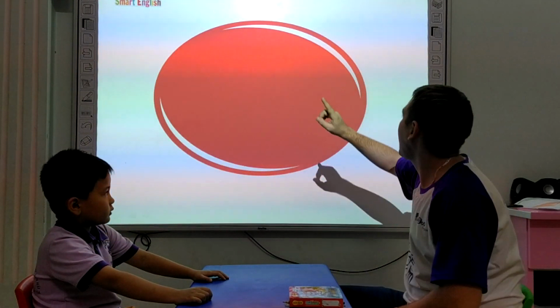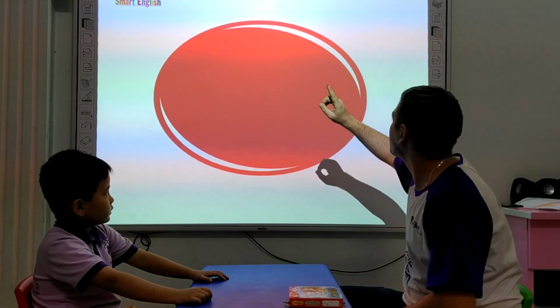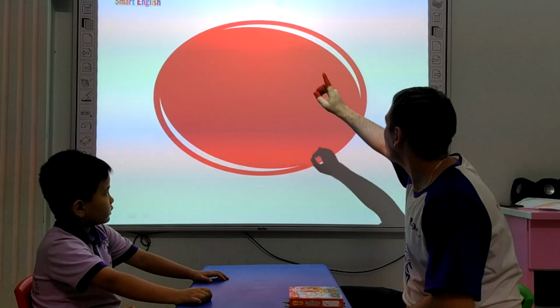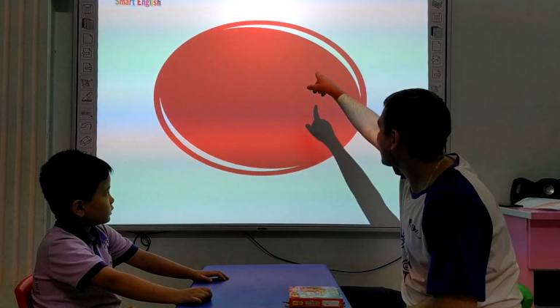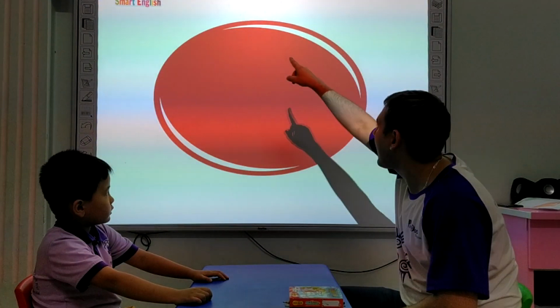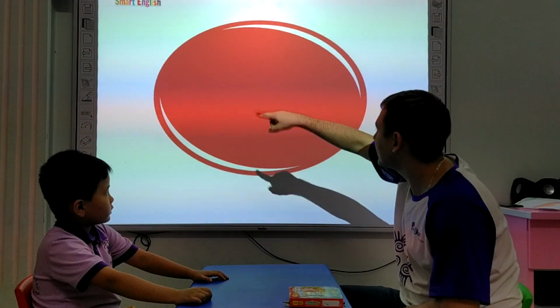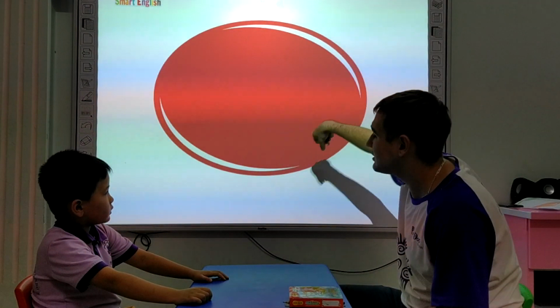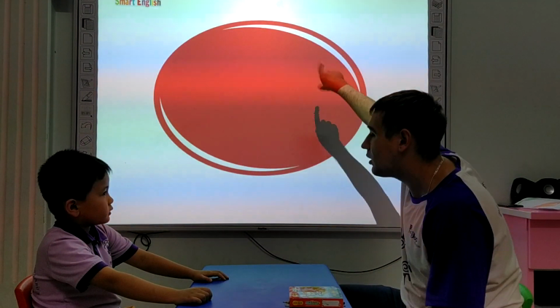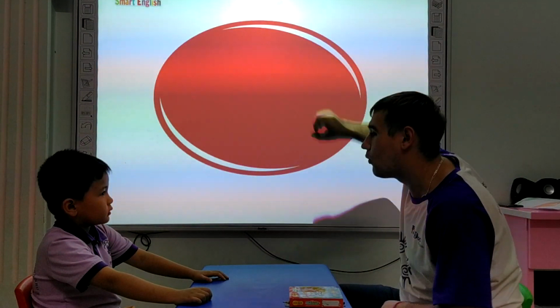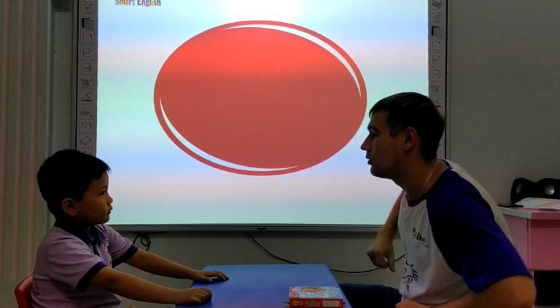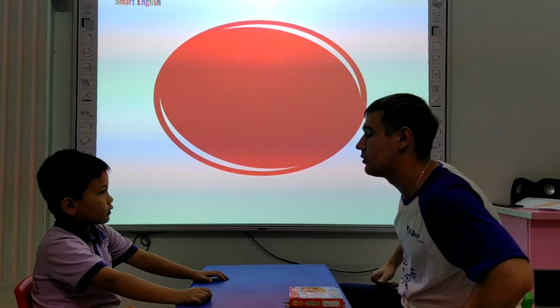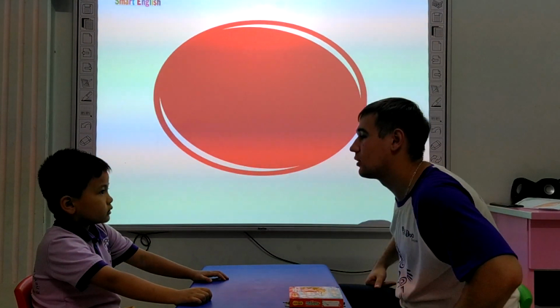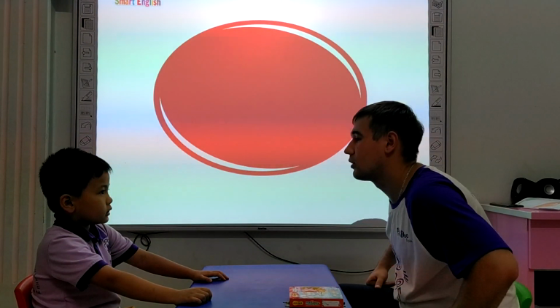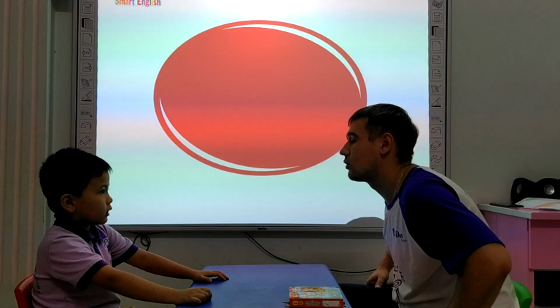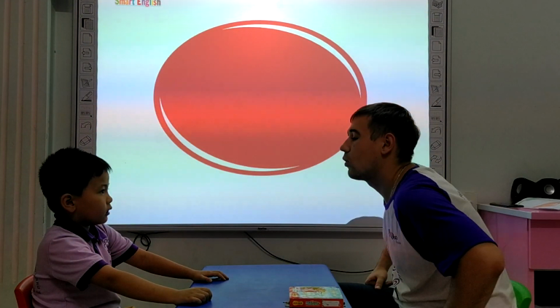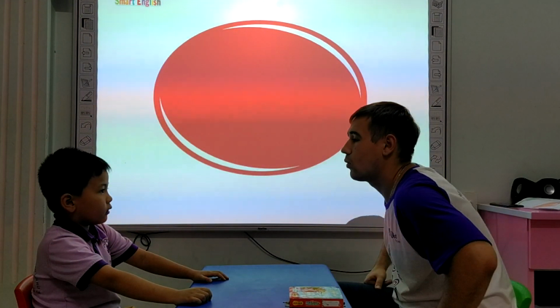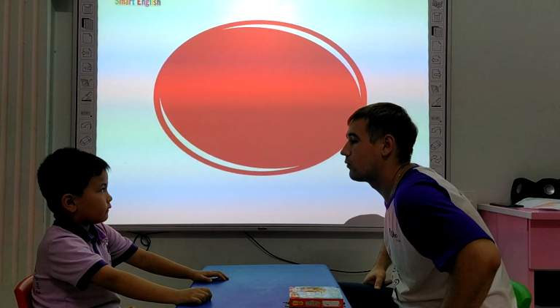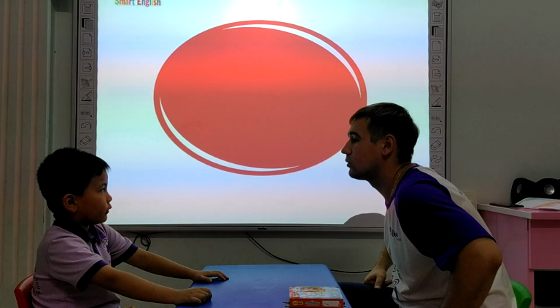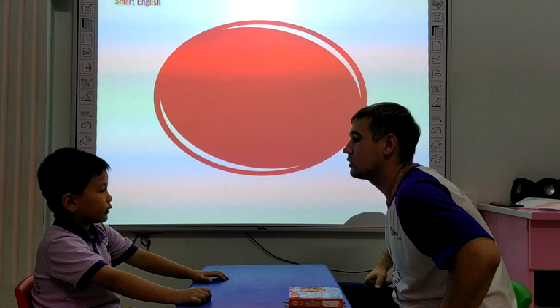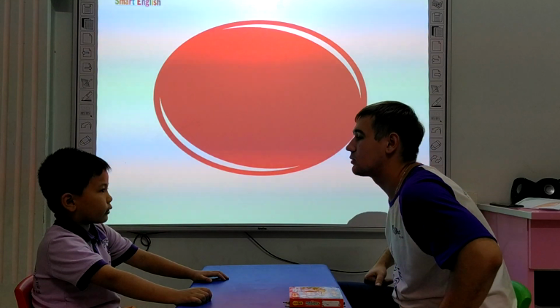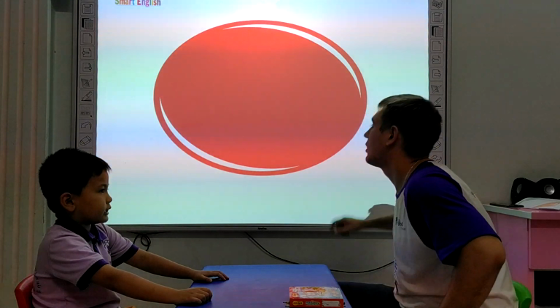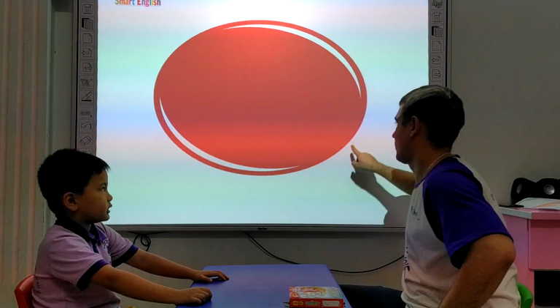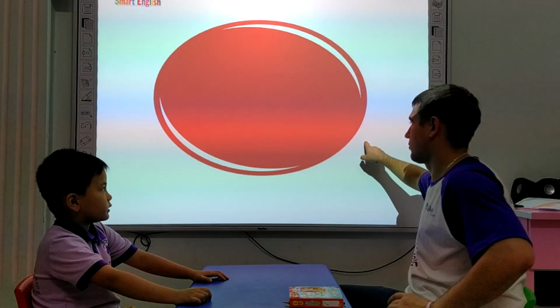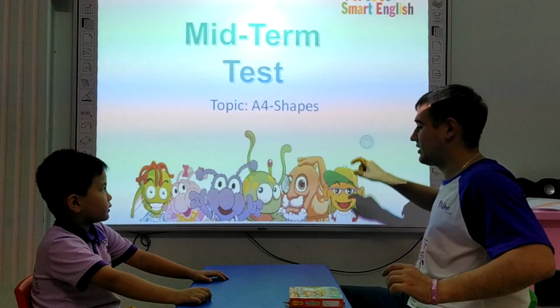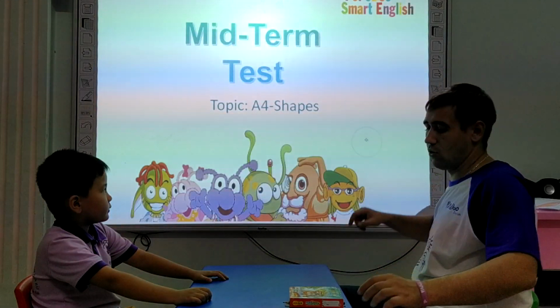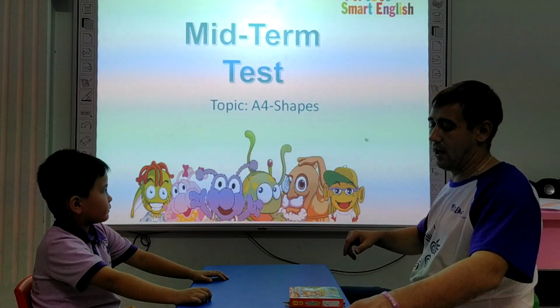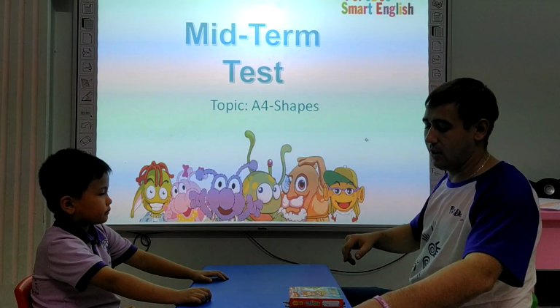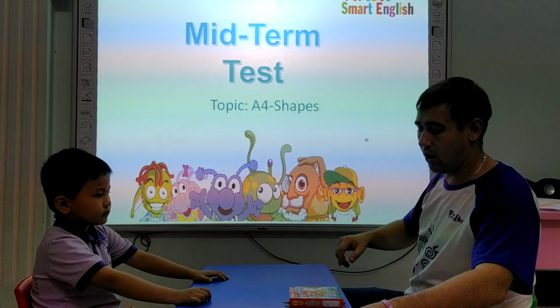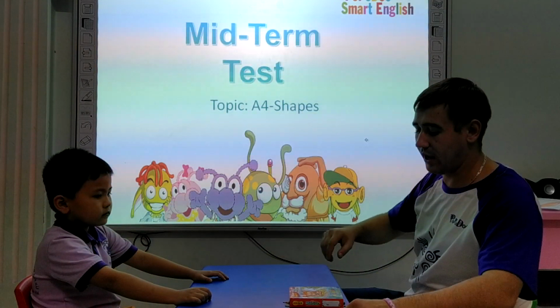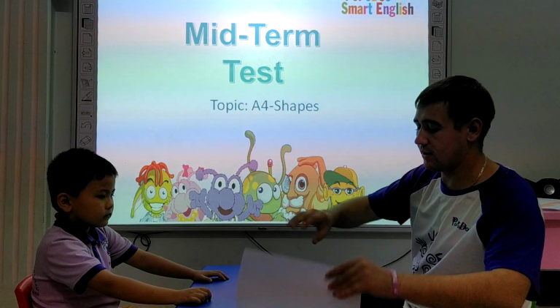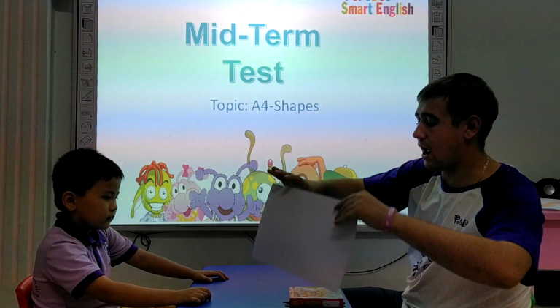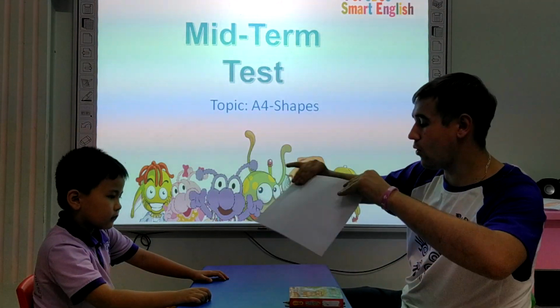And what color is the oval? The oval is red. Right, okay.